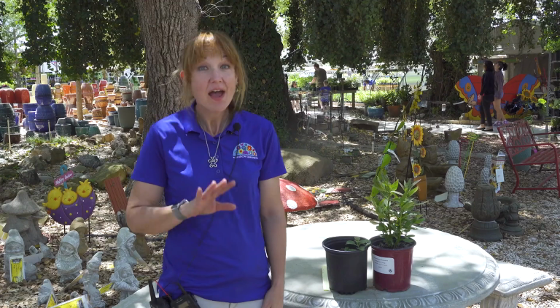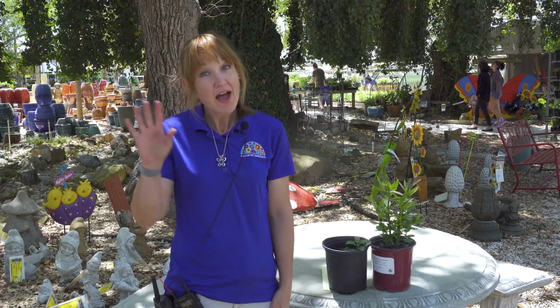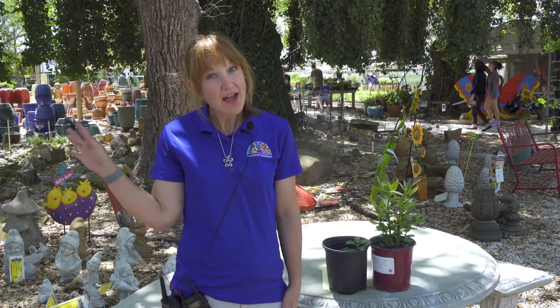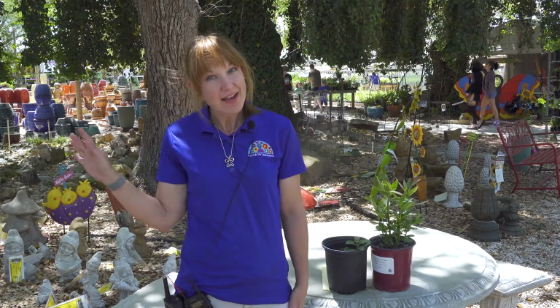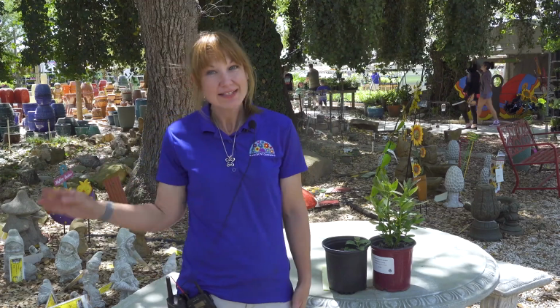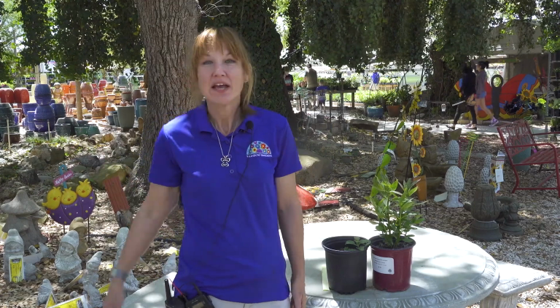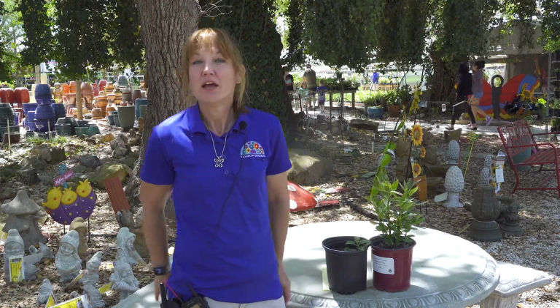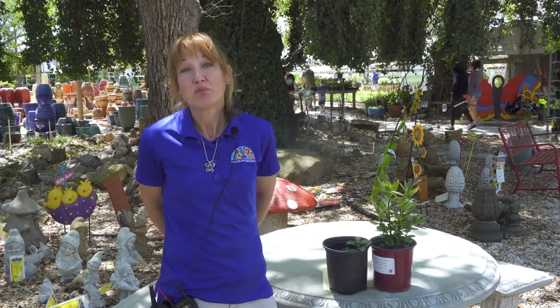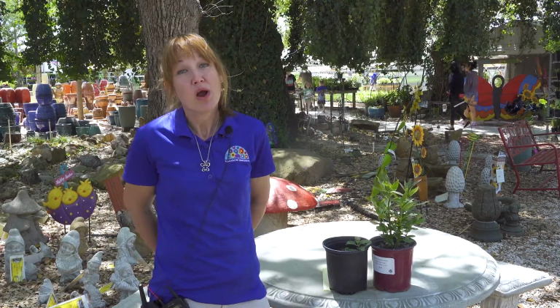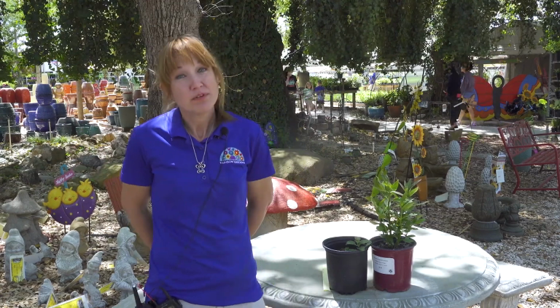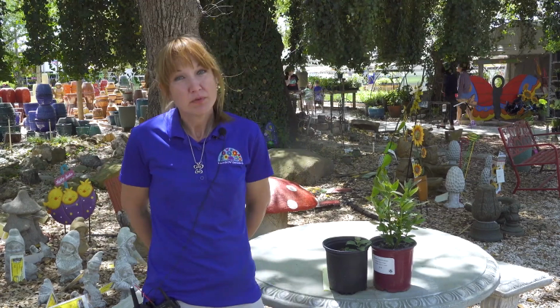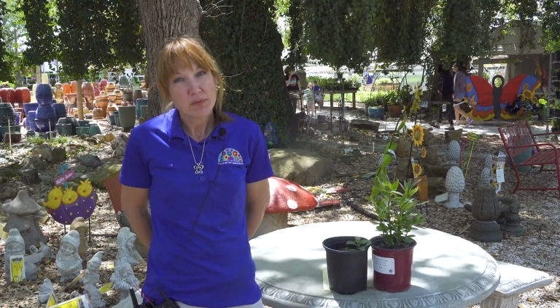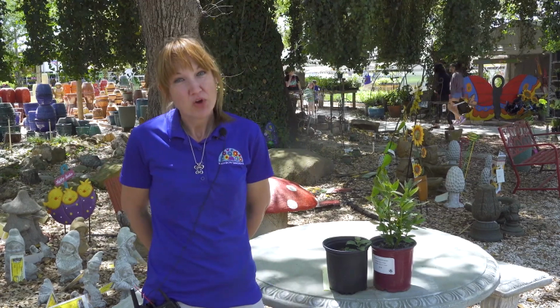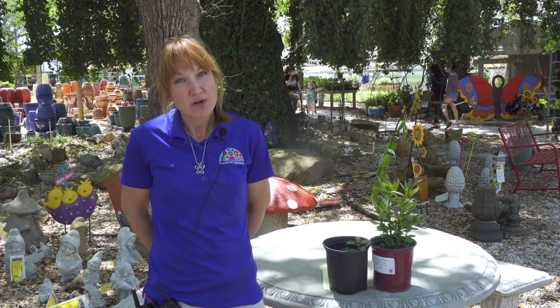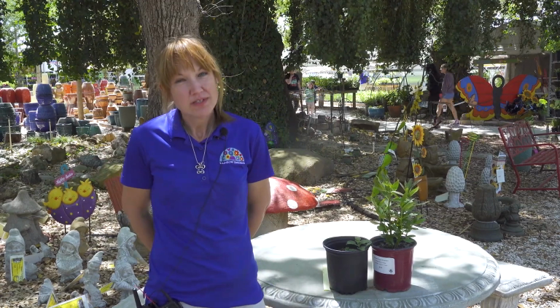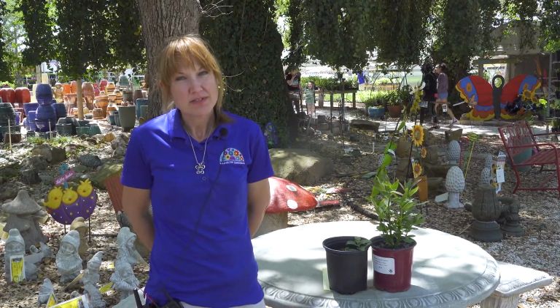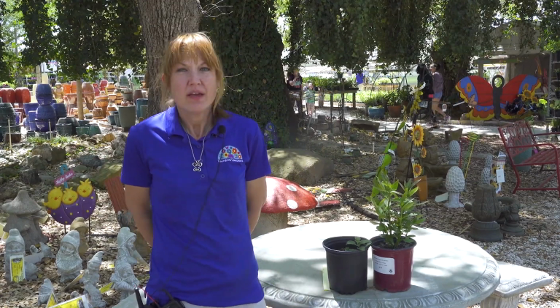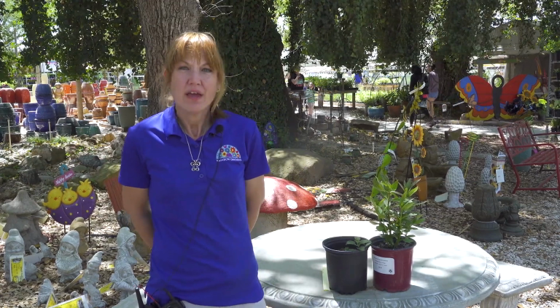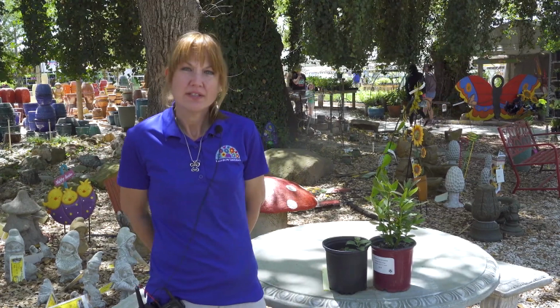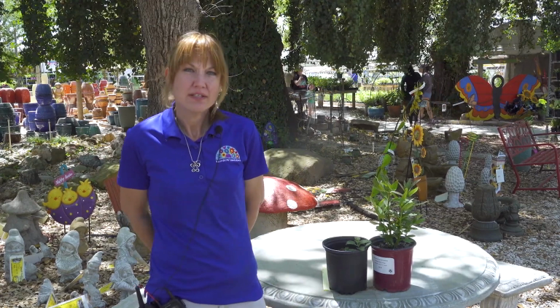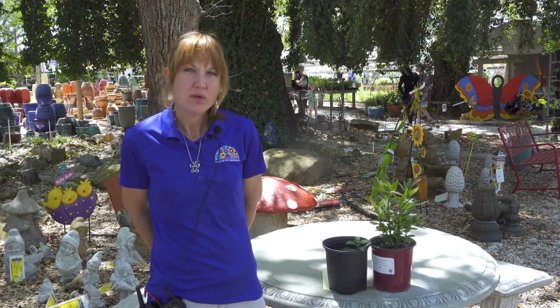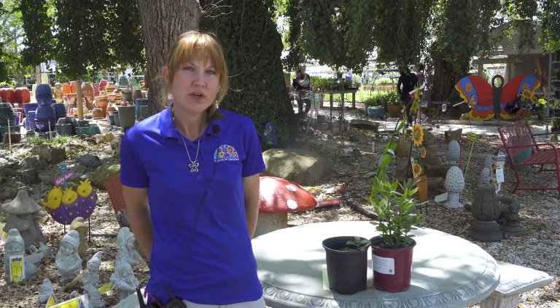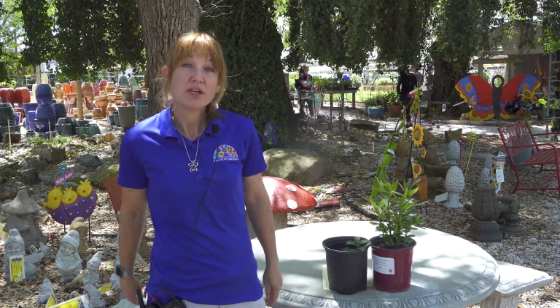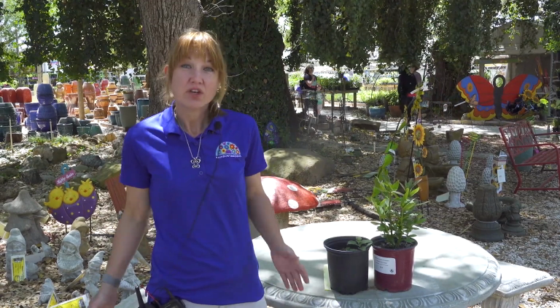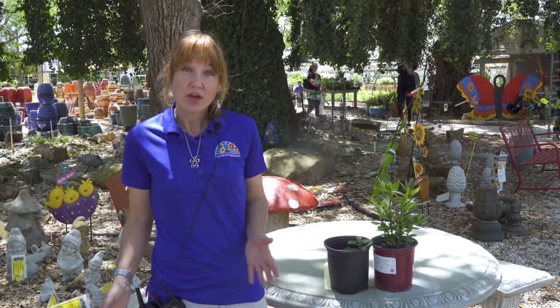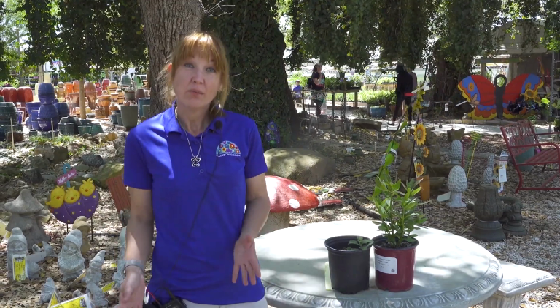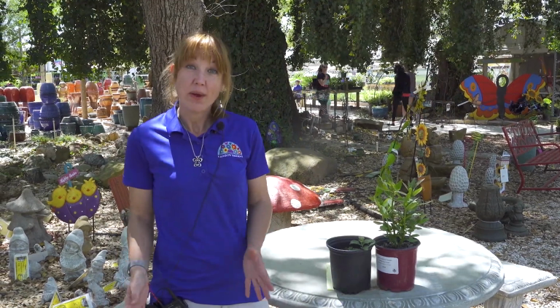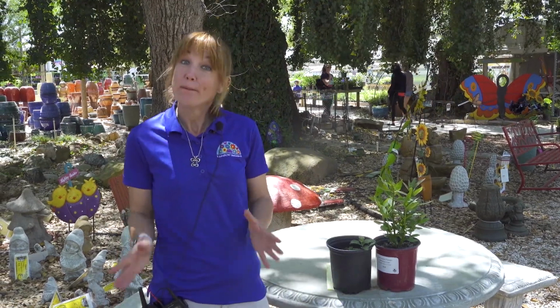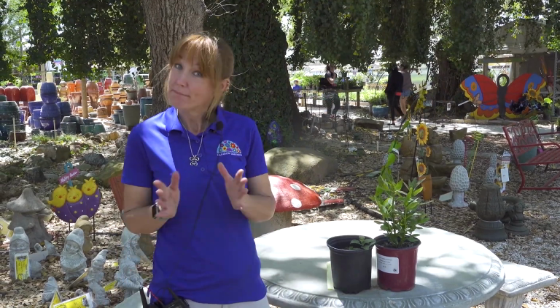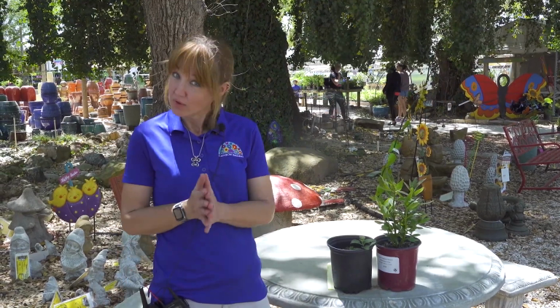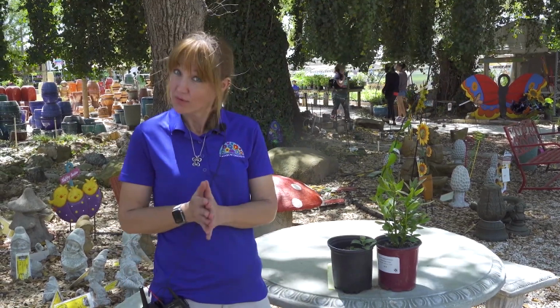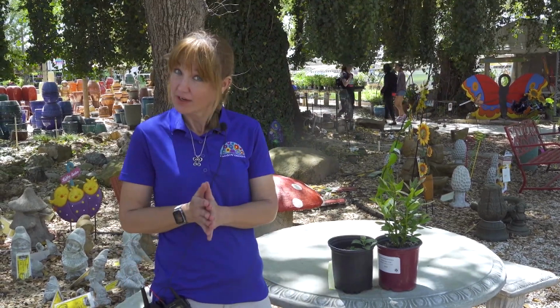Hi guys, Robin from Rainbow Gardens, and today we are going to talk about milkweed.